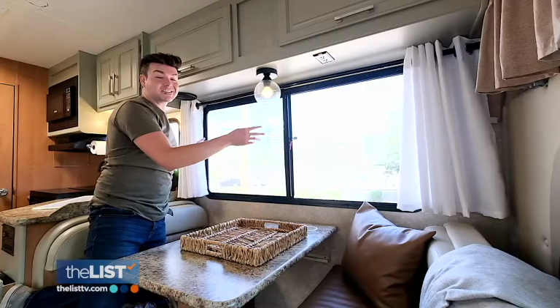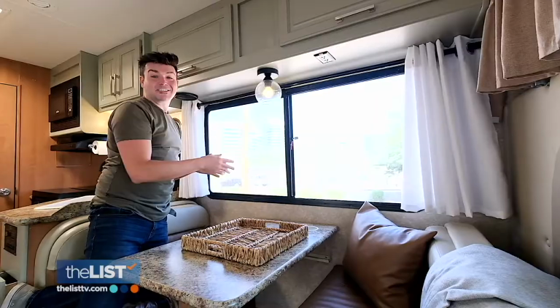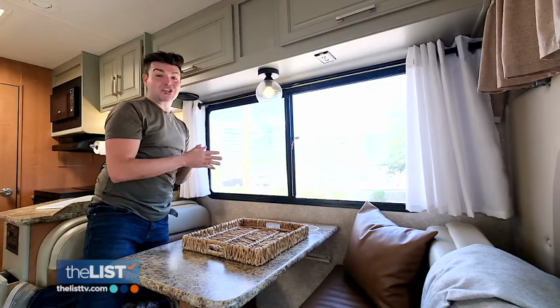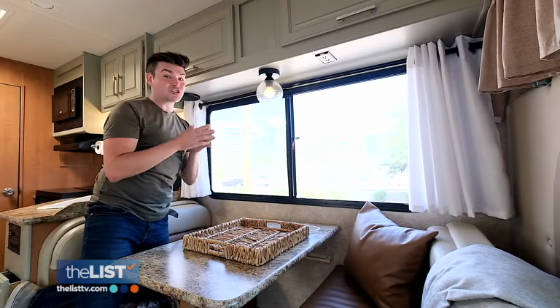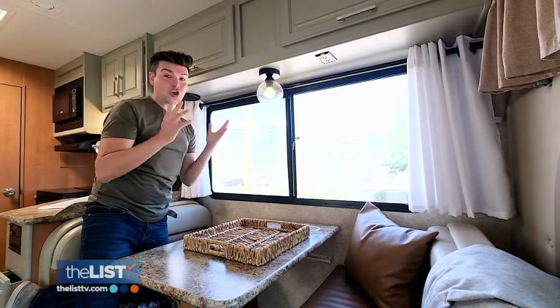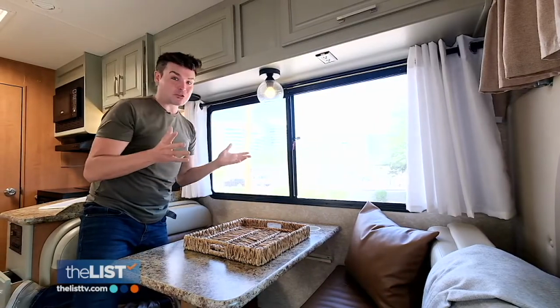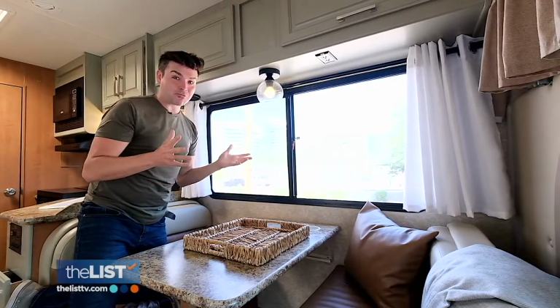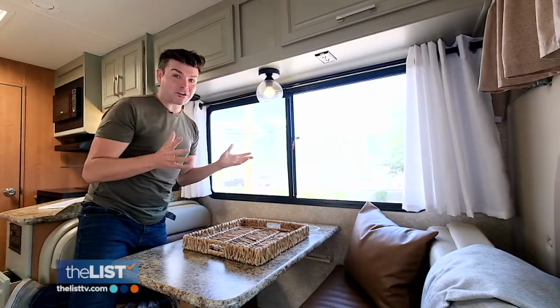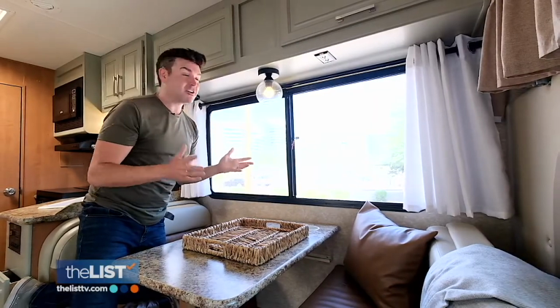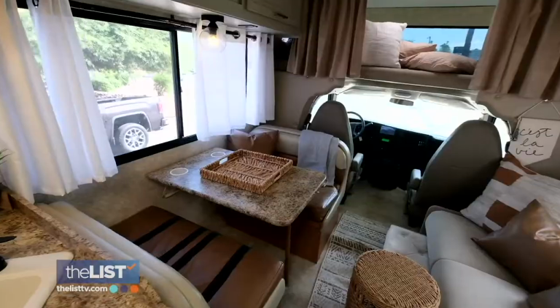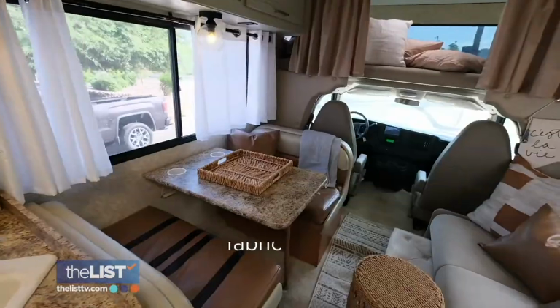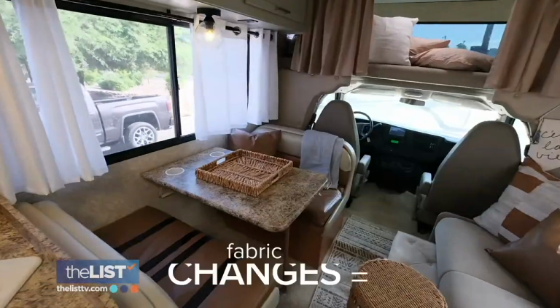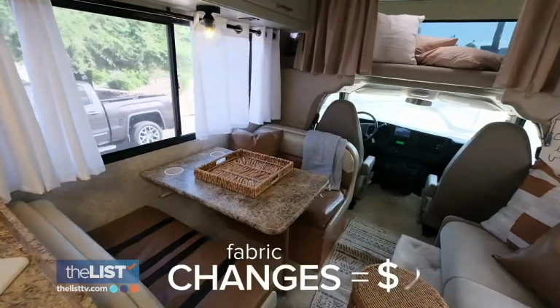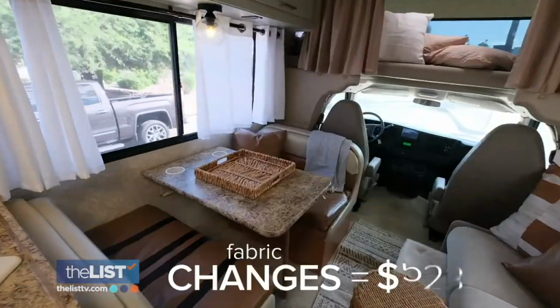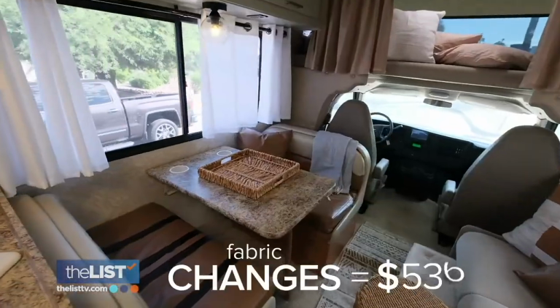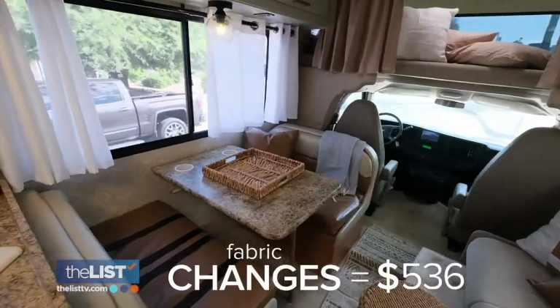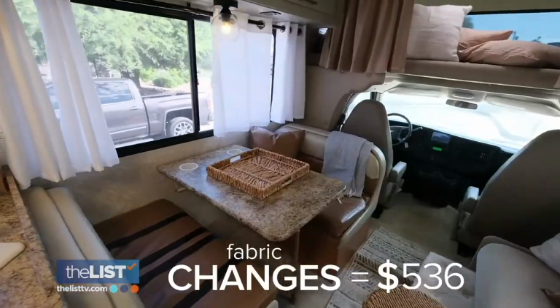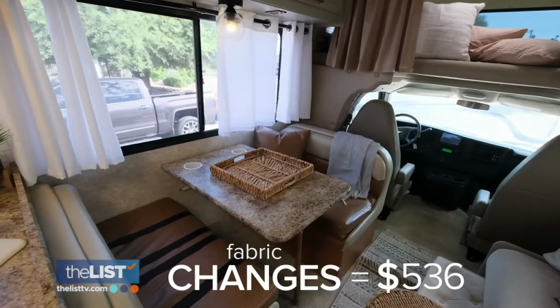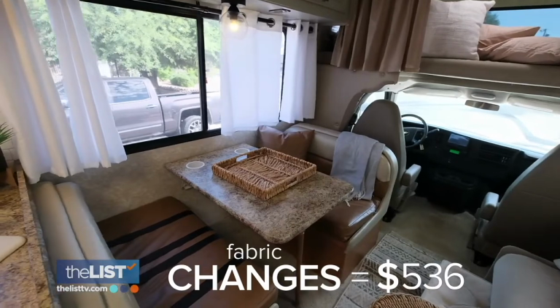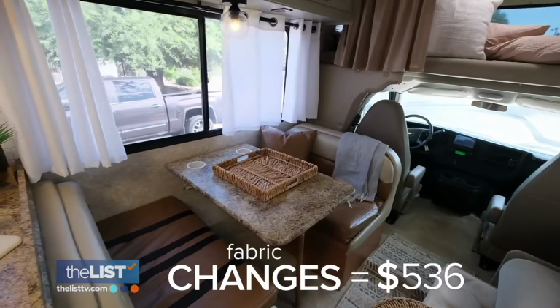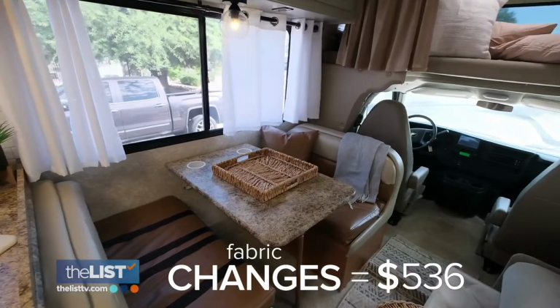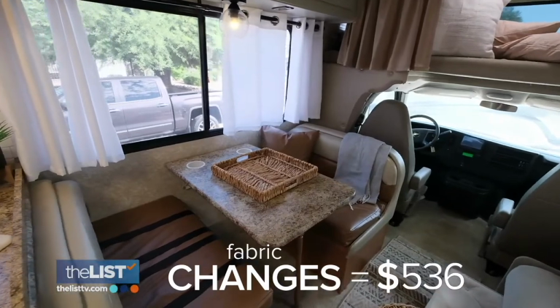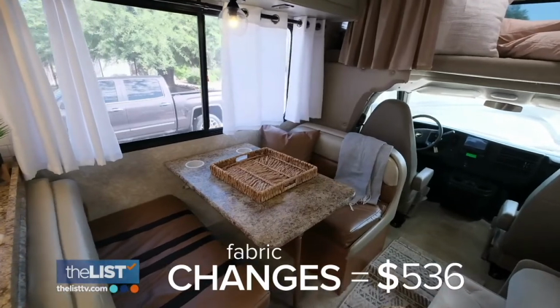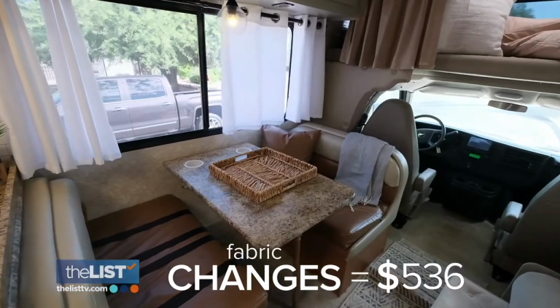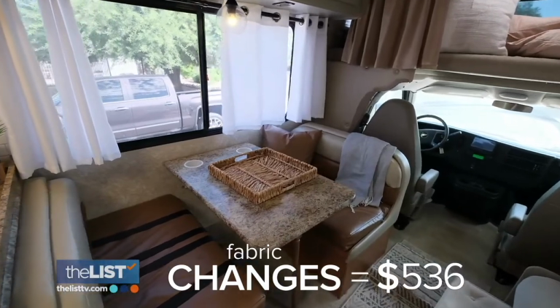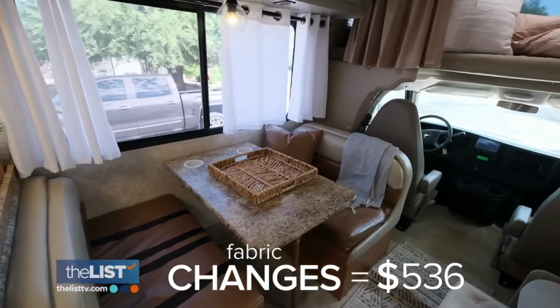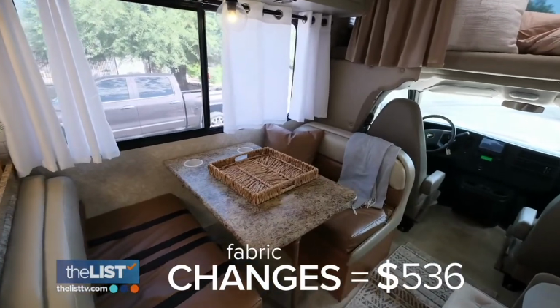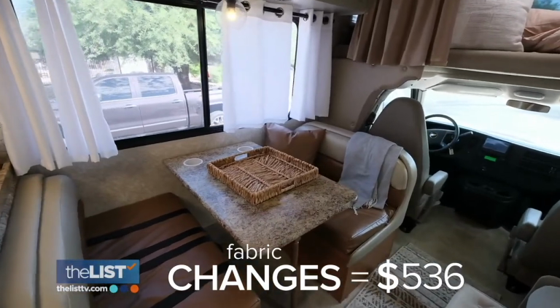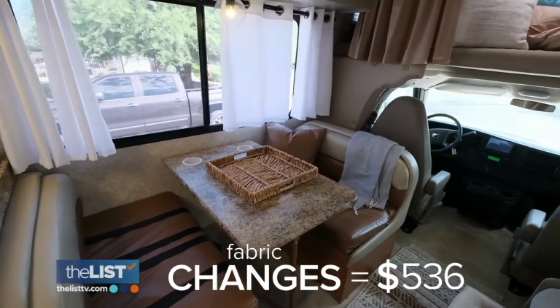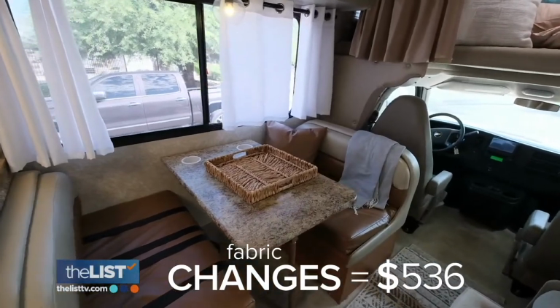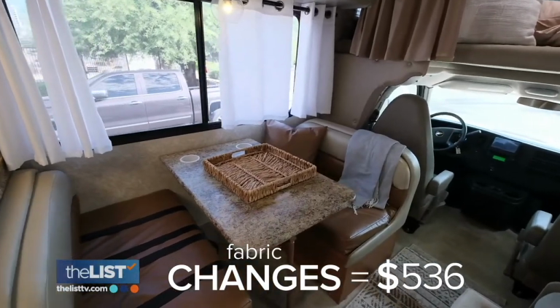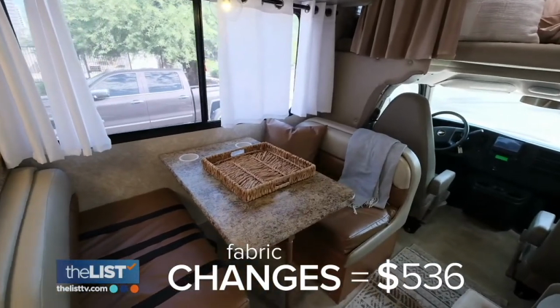This is so much brighter. For James' reno, he did all of this for $536.